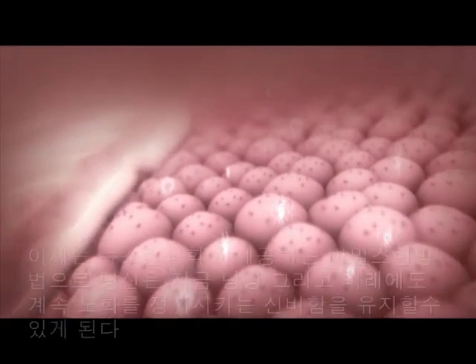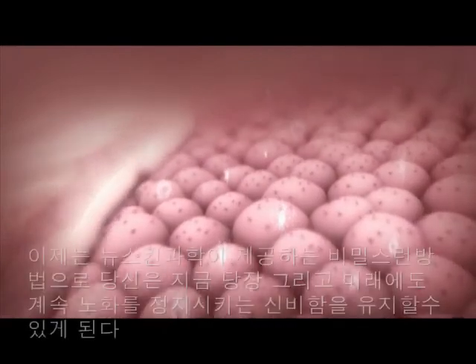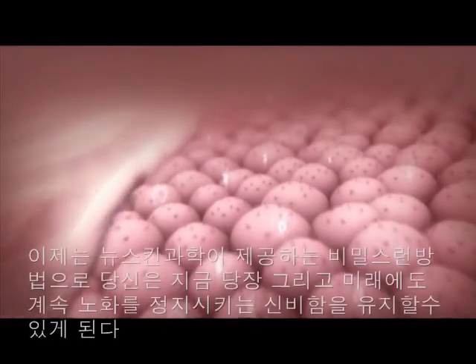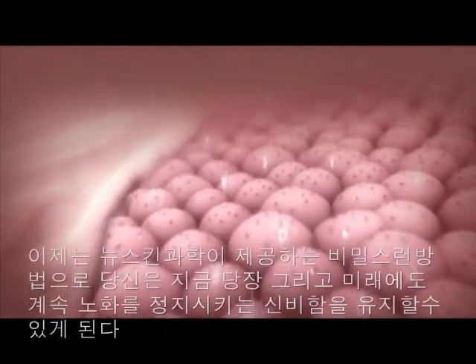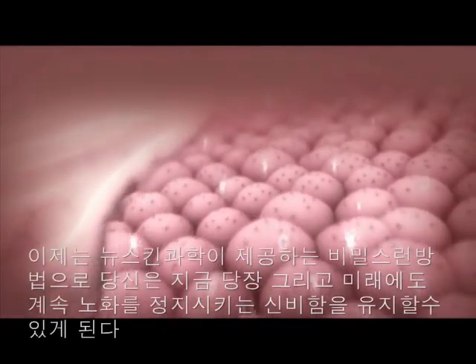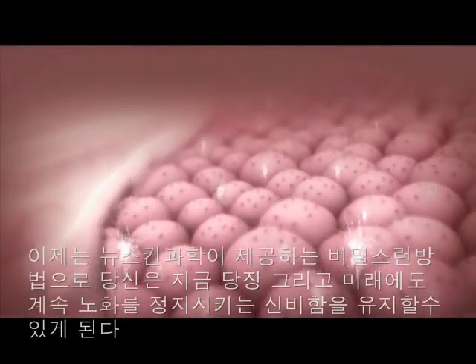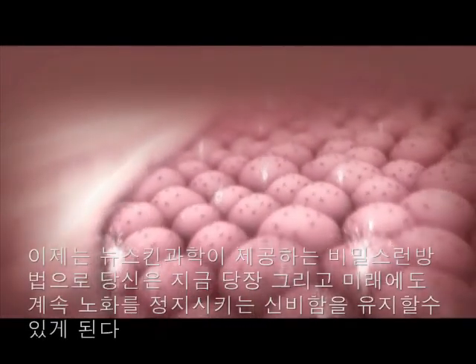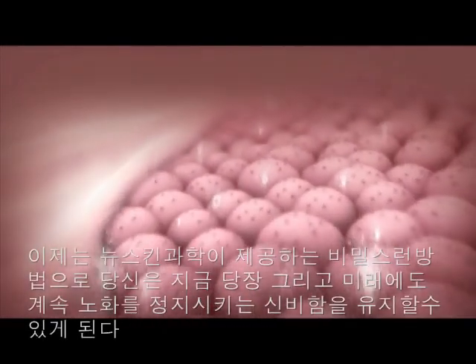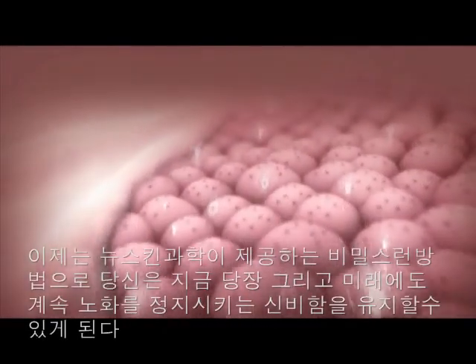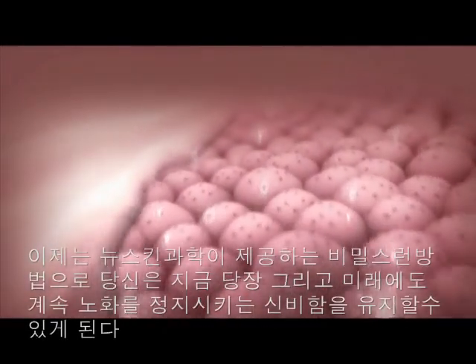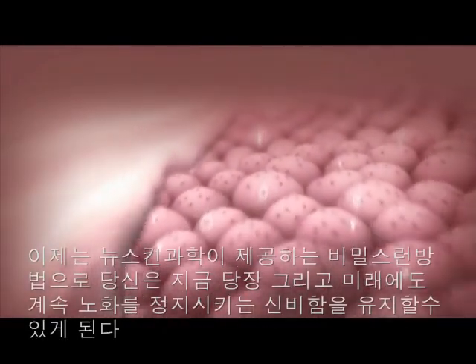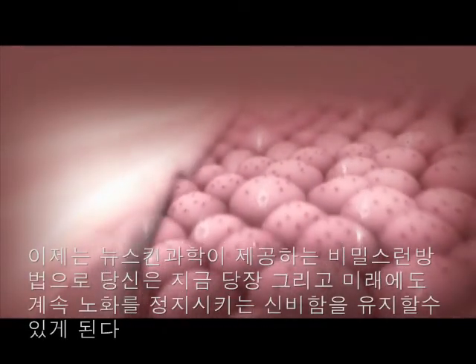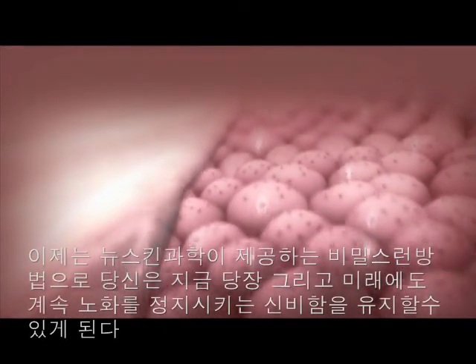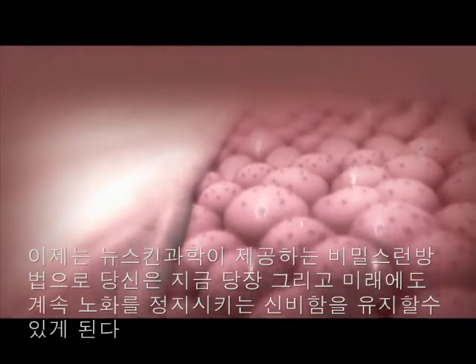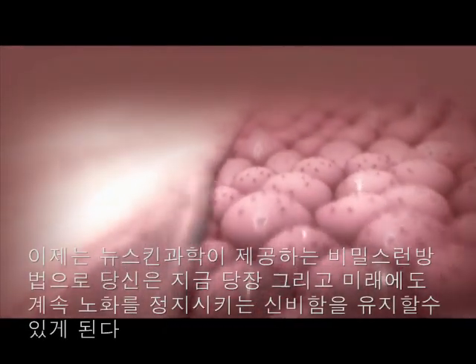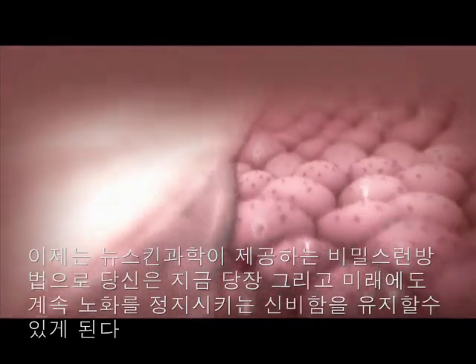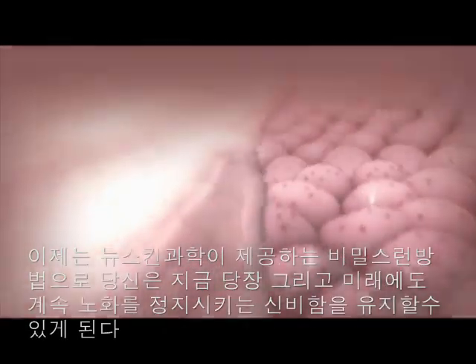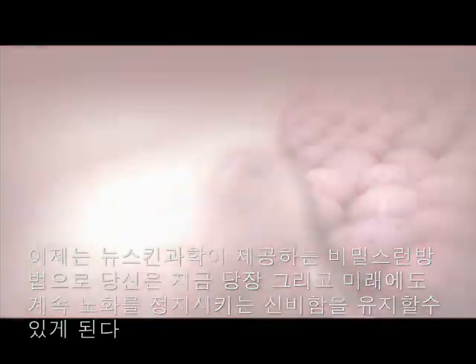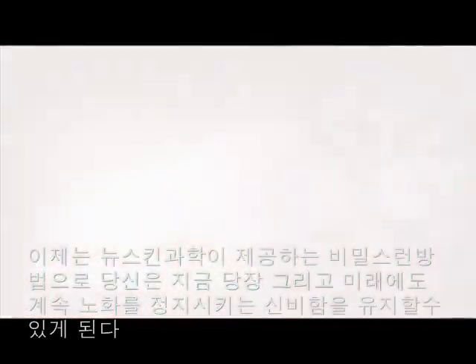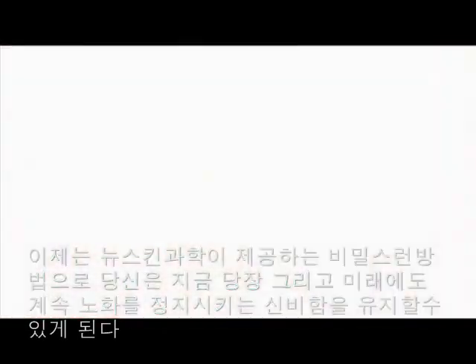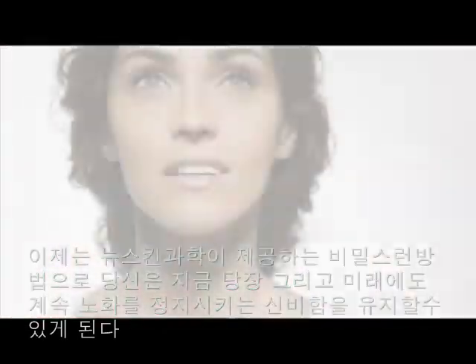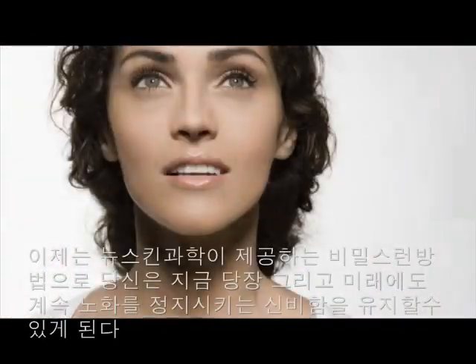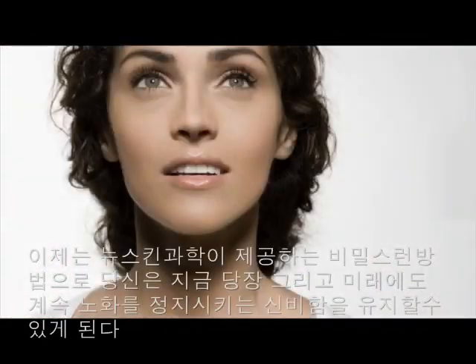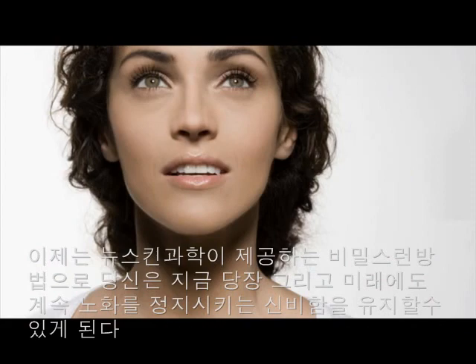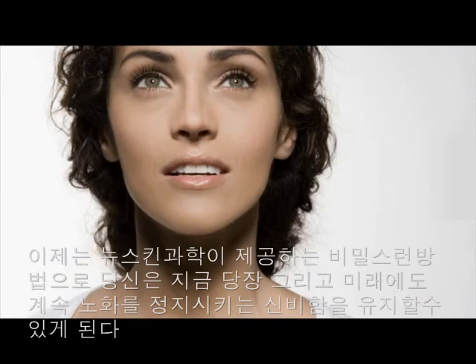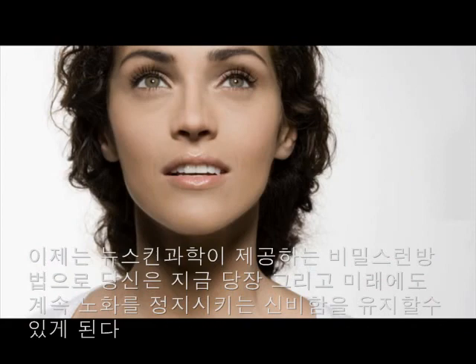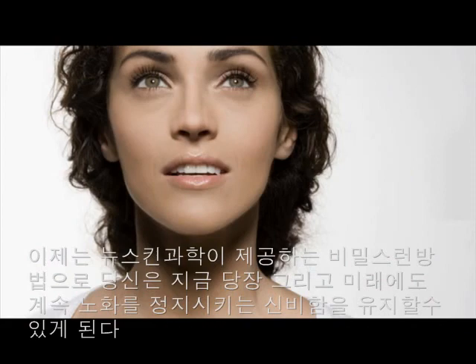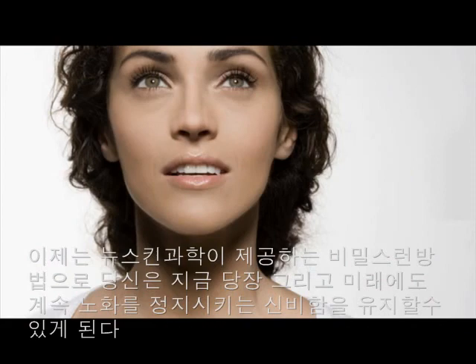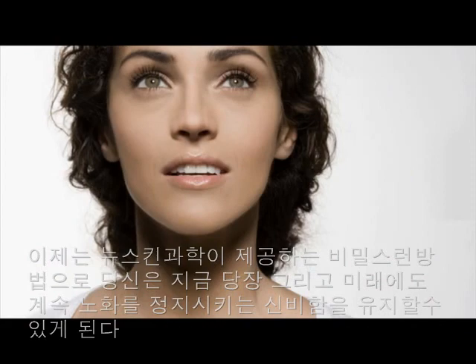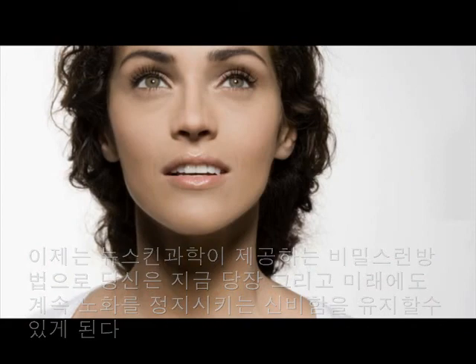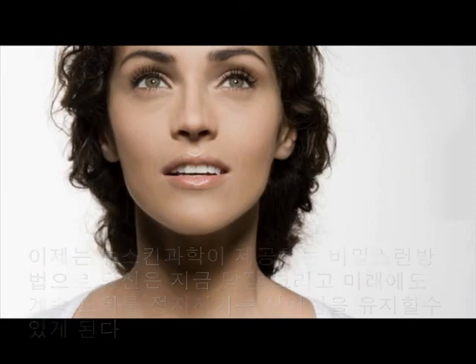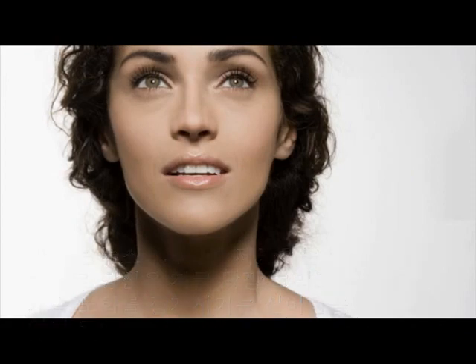Now, with new skin science as your secret, you can keep your age a mystery, both now and for years to come.